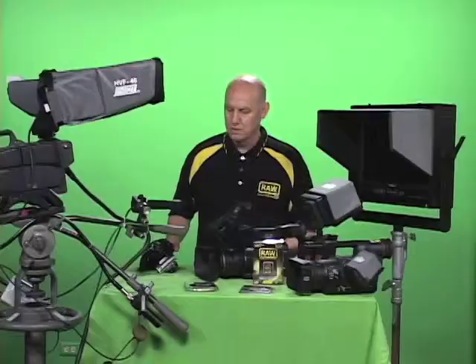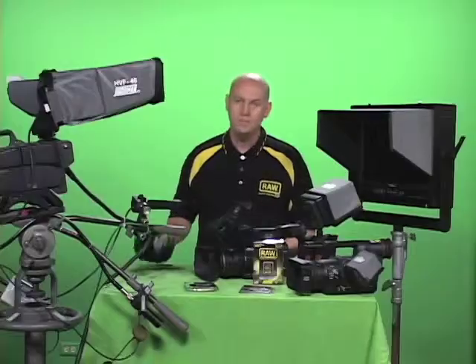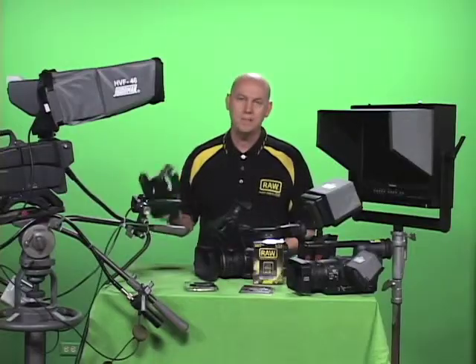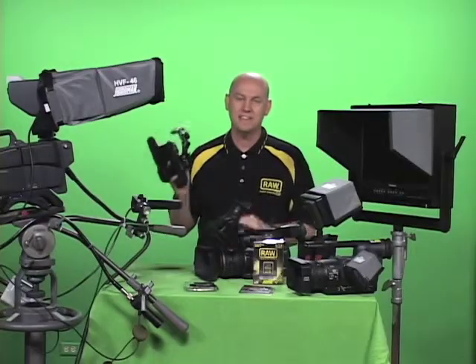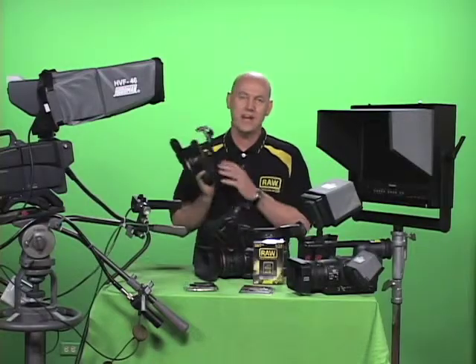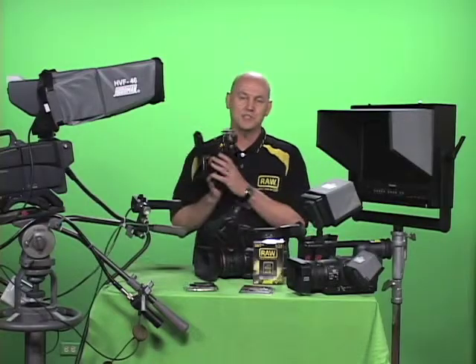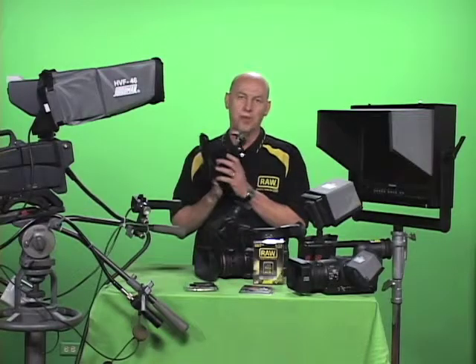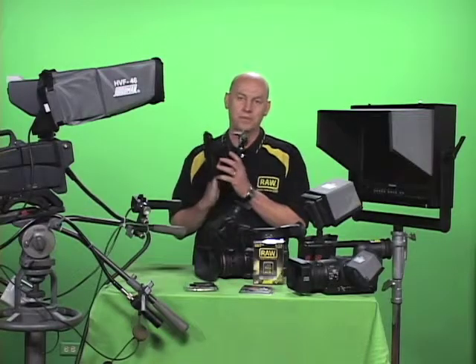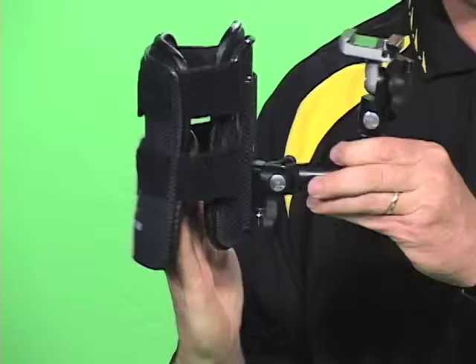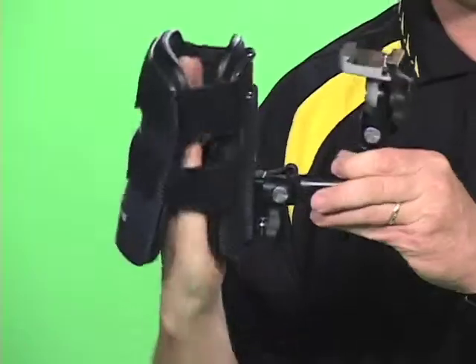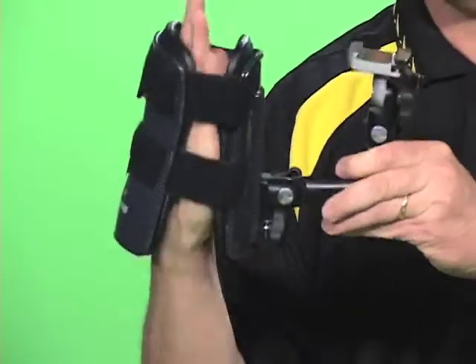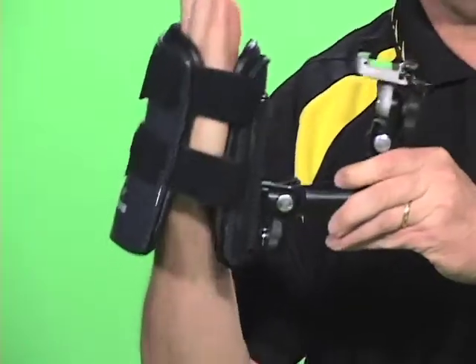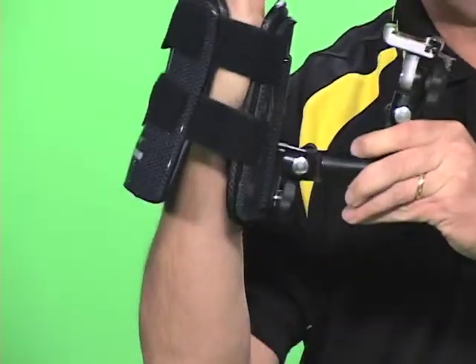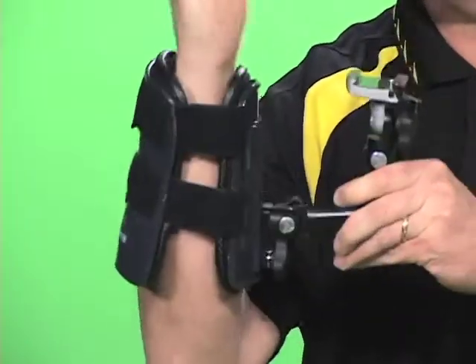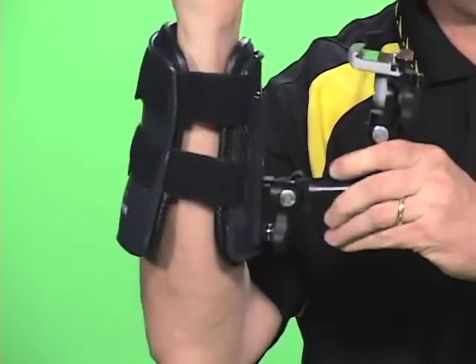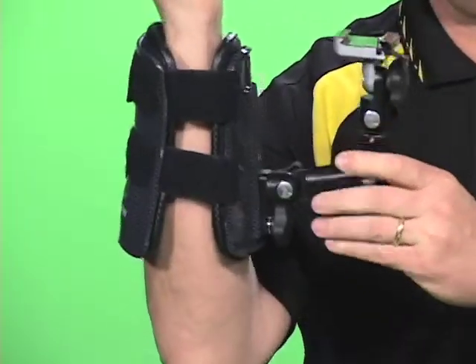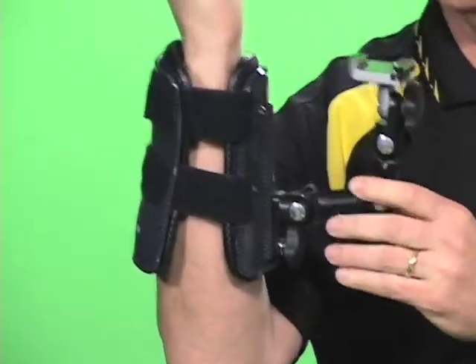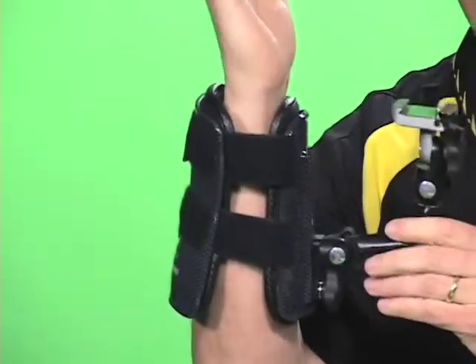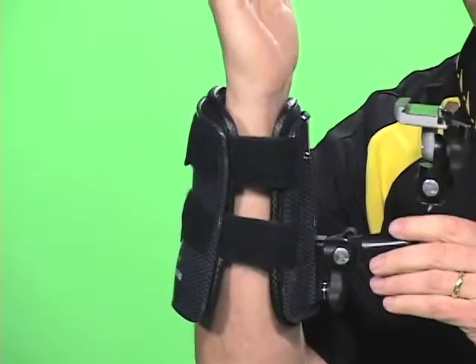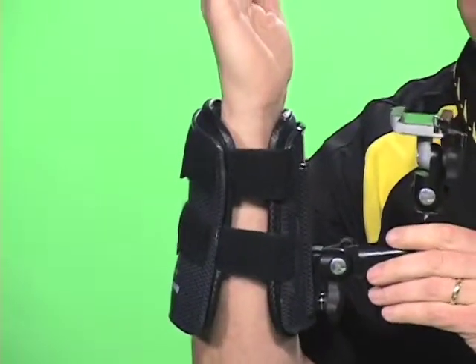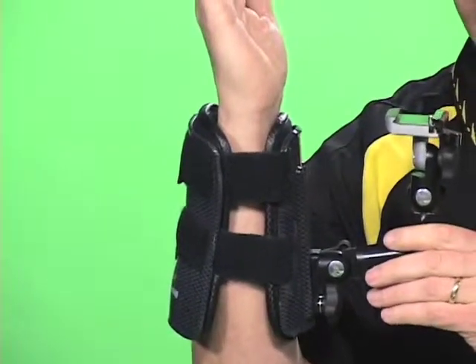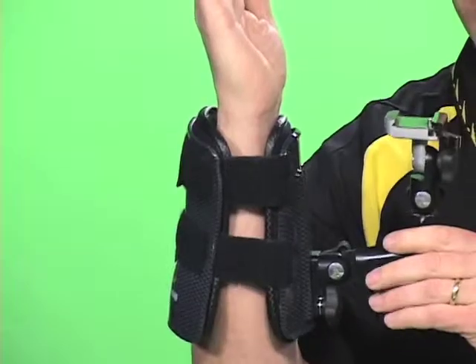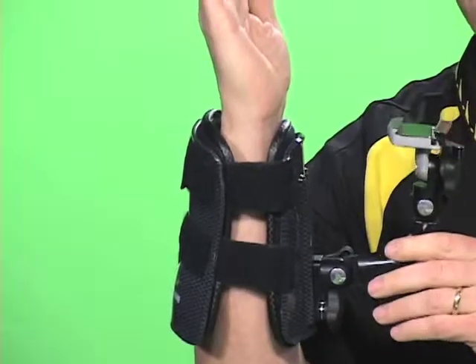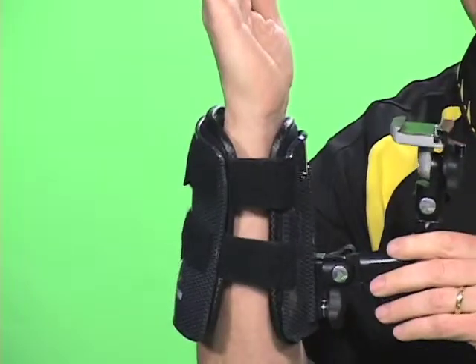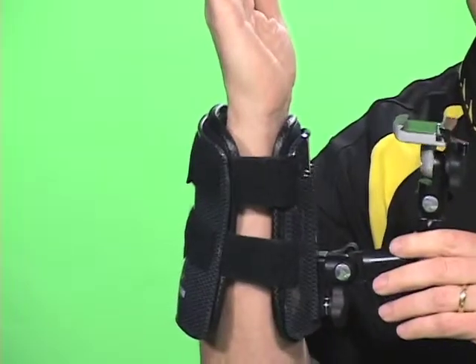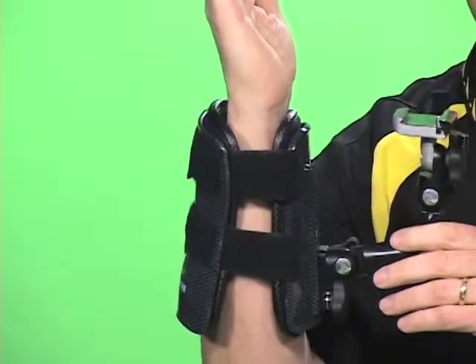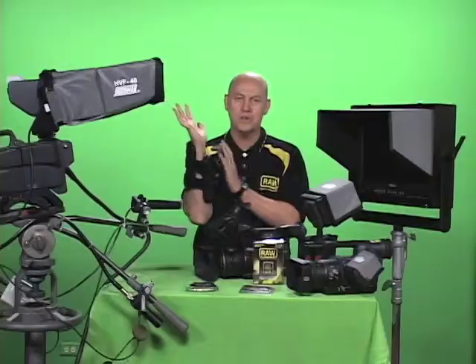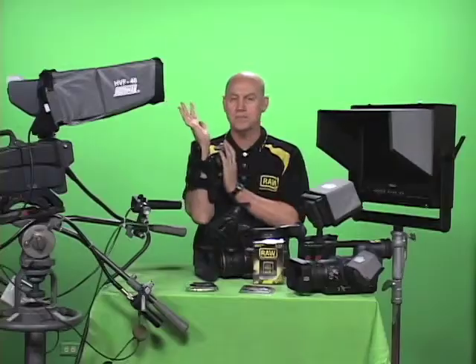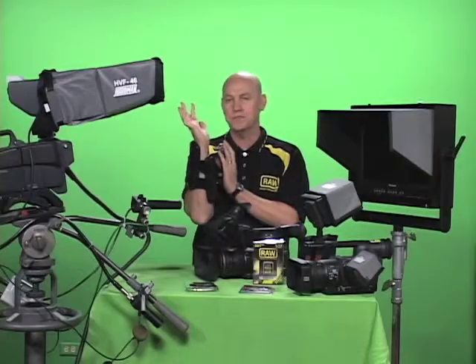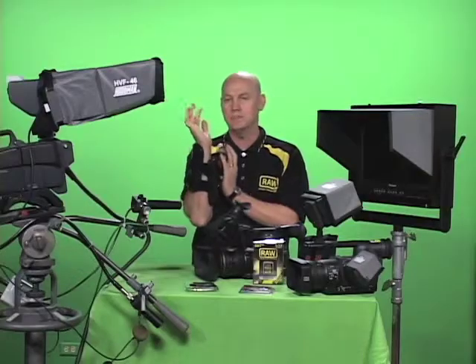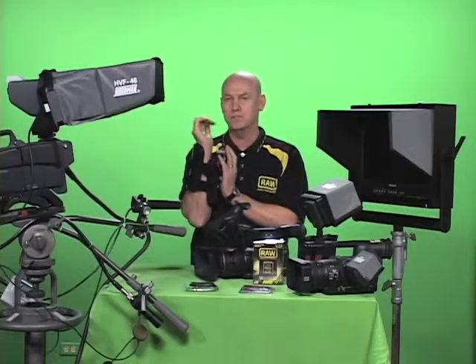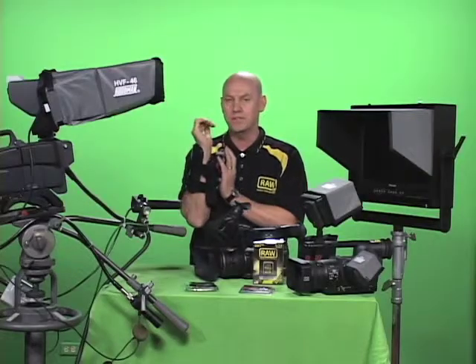Hoodman makes camera support — this is called Wrist Shot. It takes all the weight of the camera off the hands and fingers and transfers it down to the wrist.